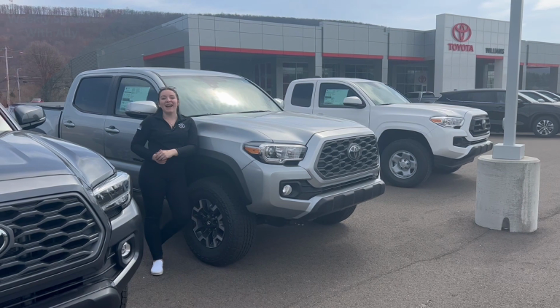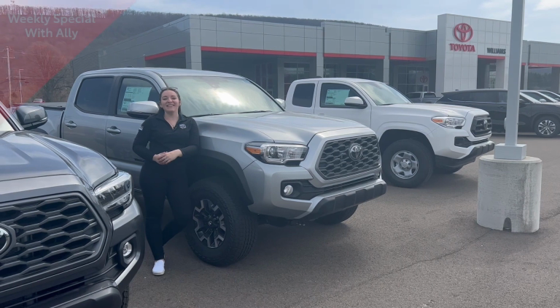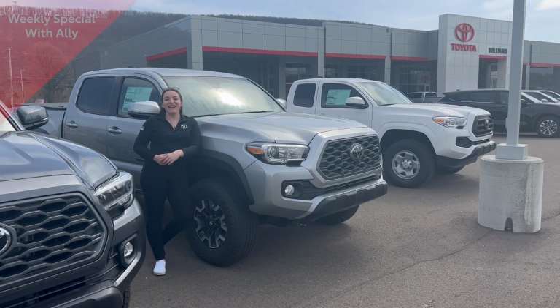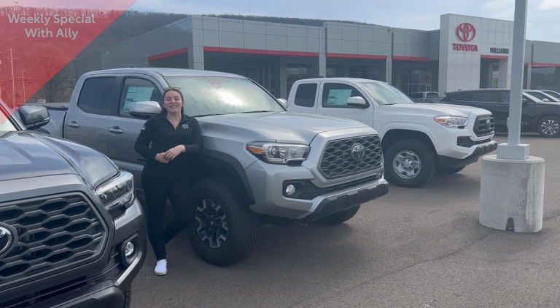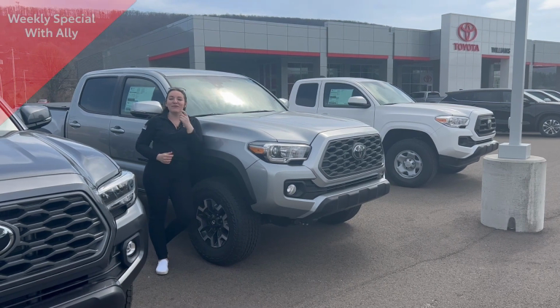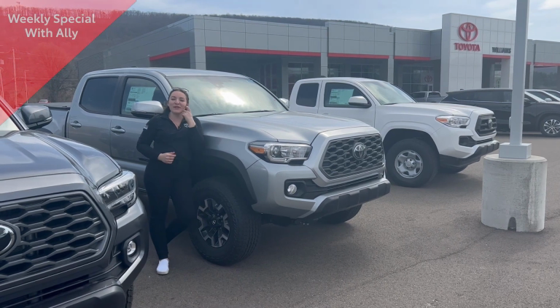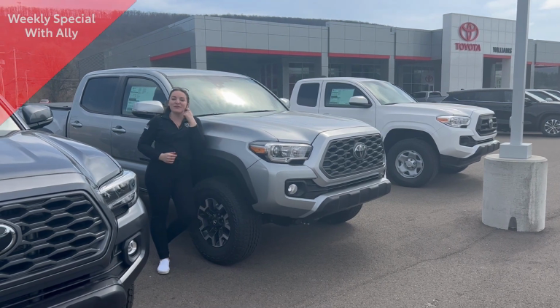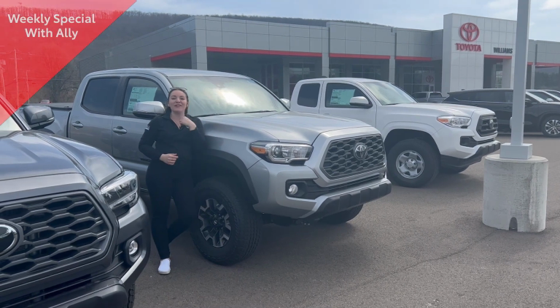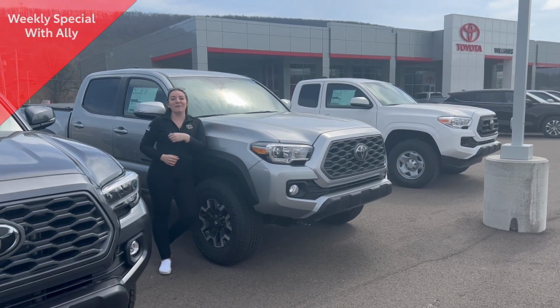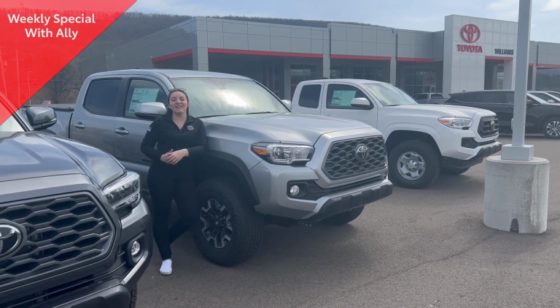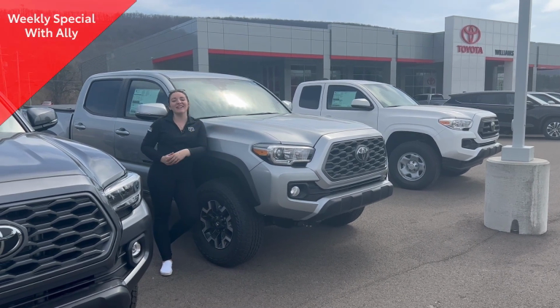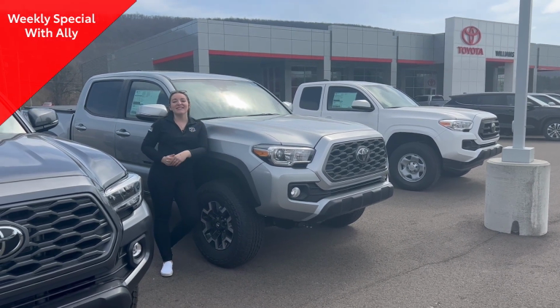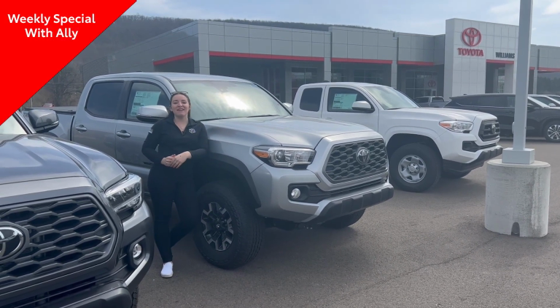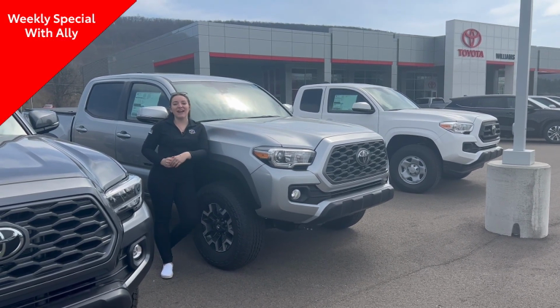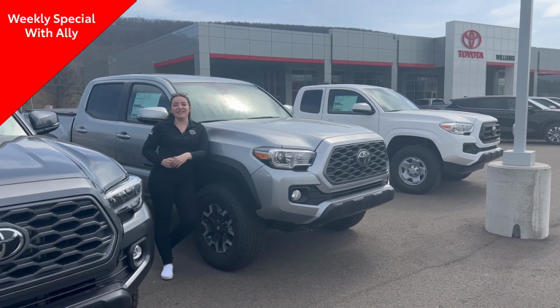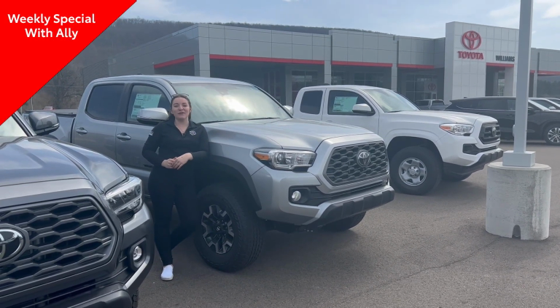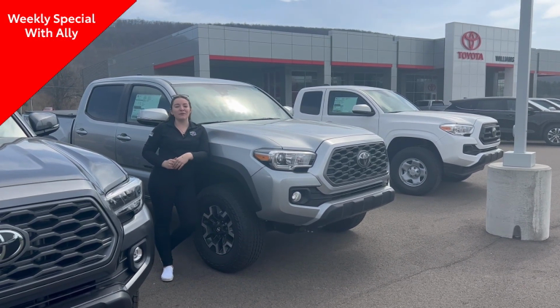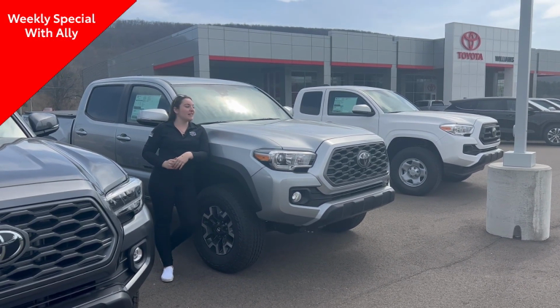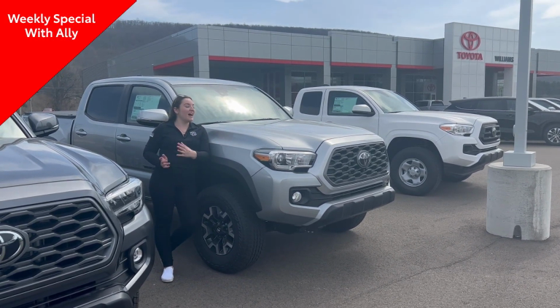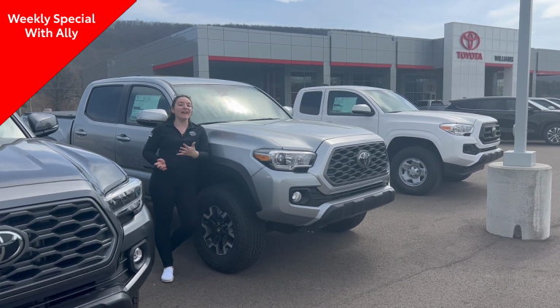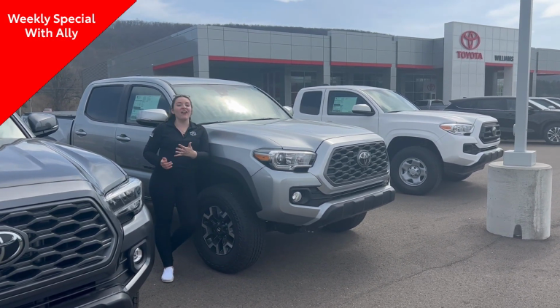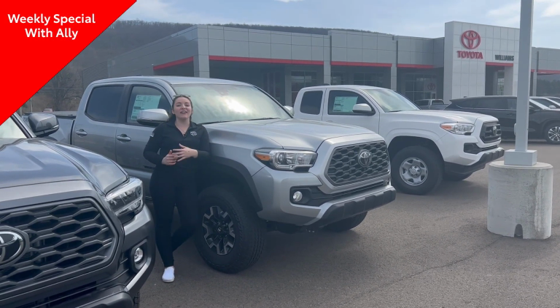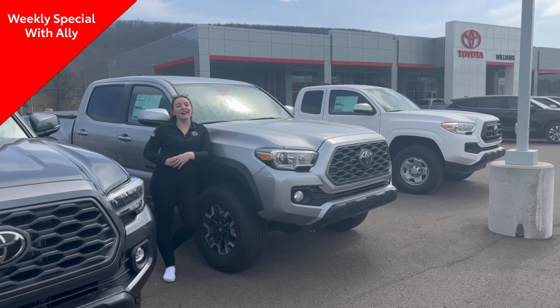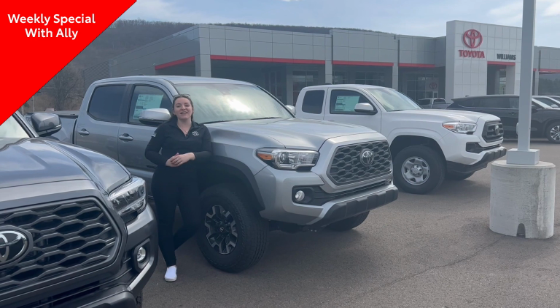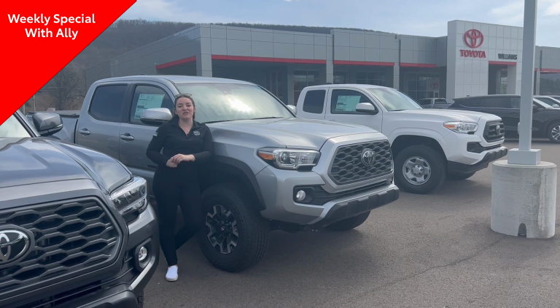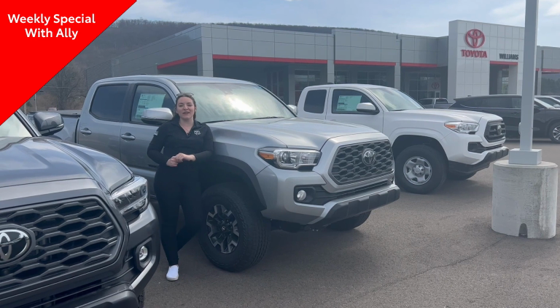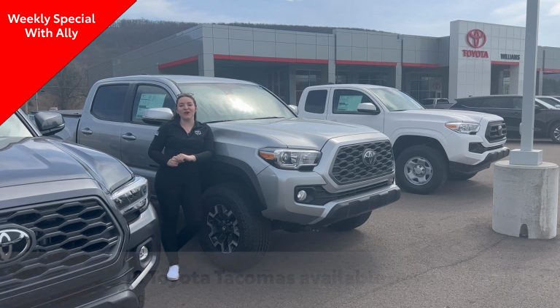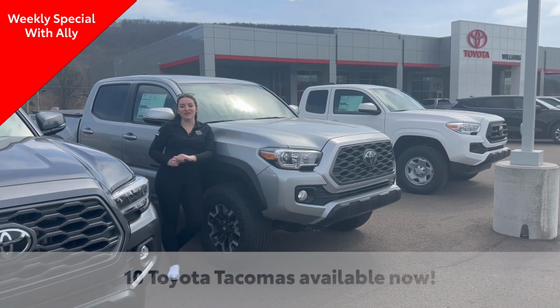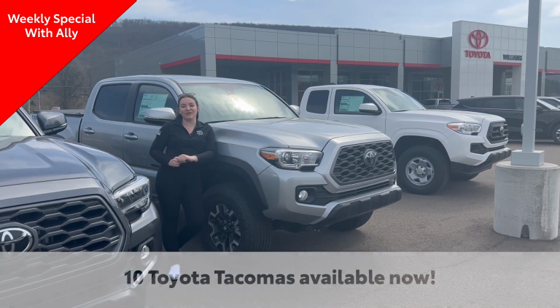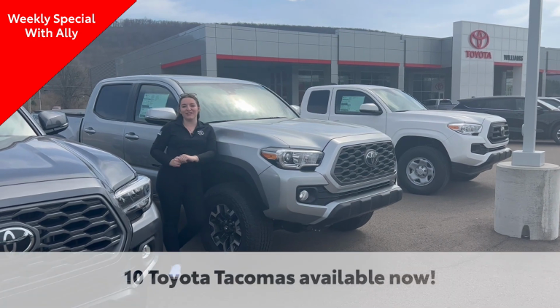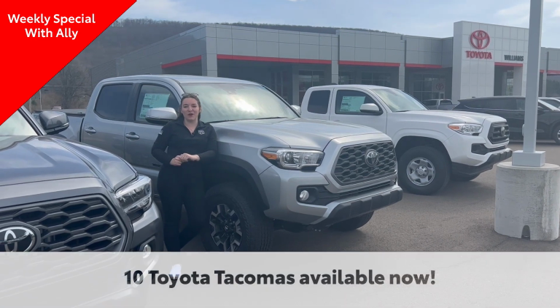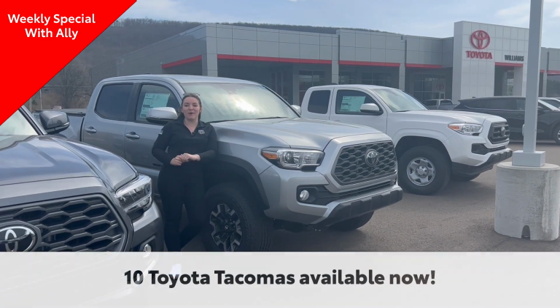Hi, this is Allison from Williams Toyota Palmyra. Today for Alley's Corner, we wanted to highlight our in-stock inventory of all-new Toyota Tacoma.